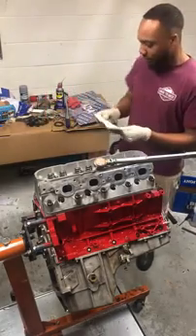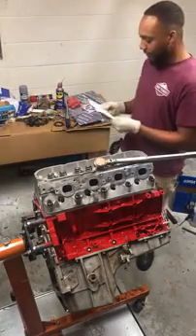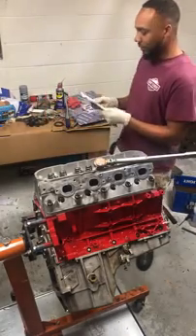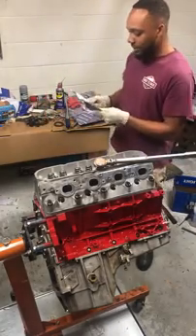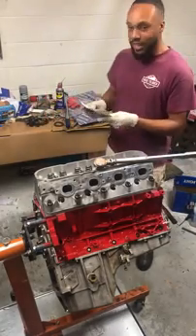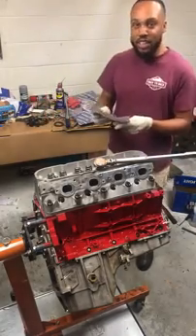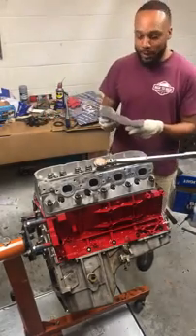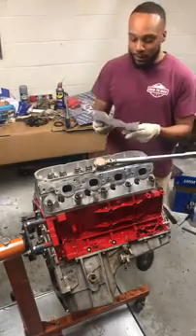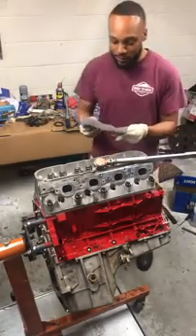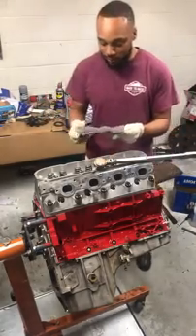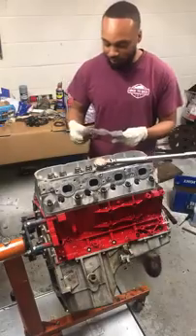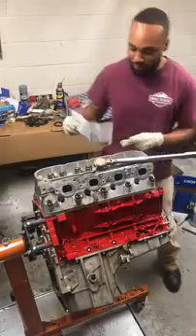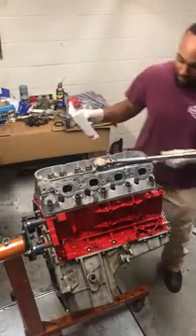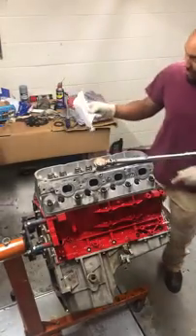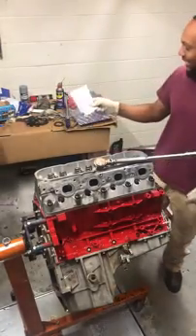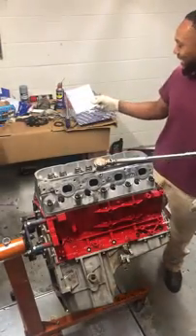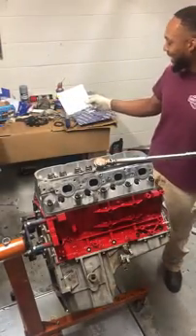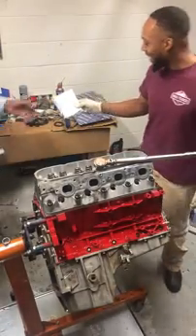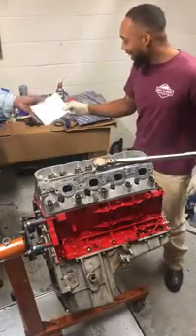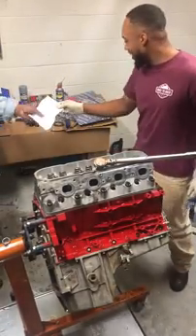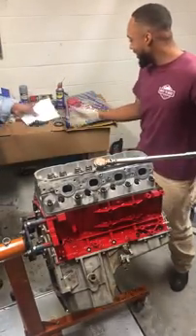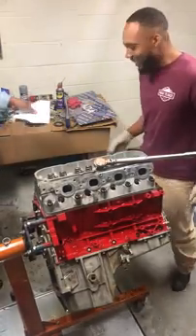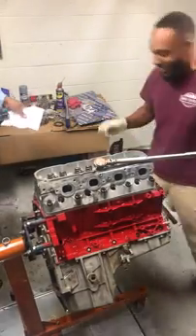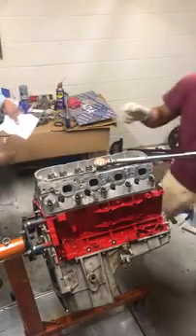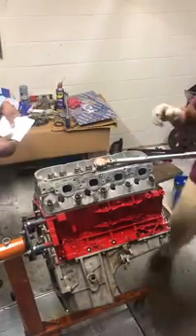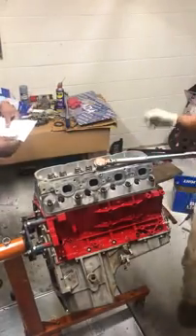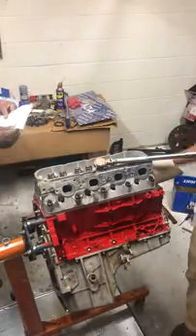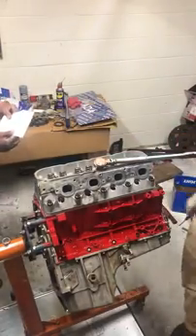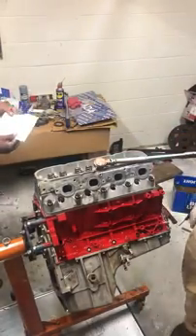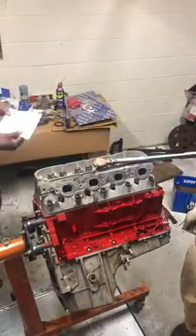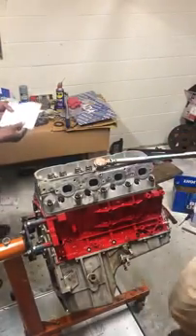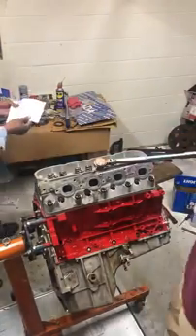ARP bolts. And this is ARP specs — no torque-to-turn.